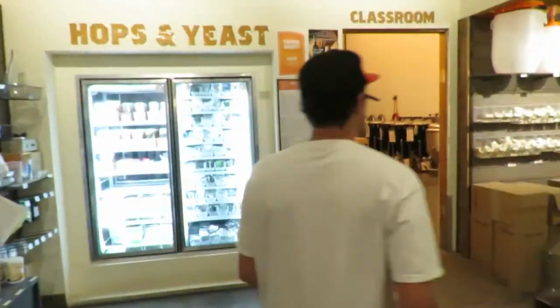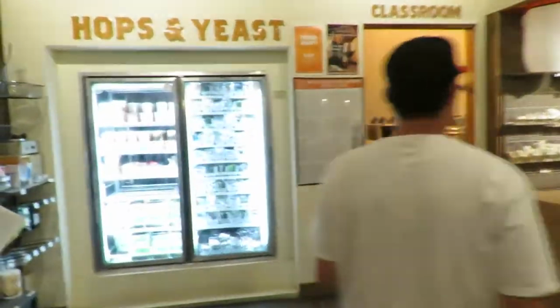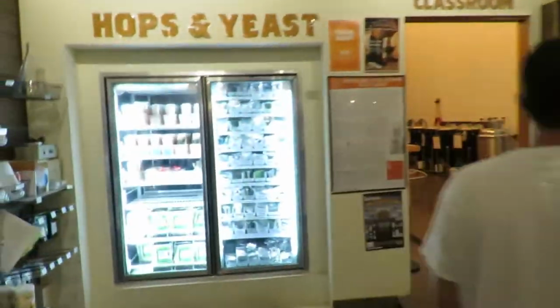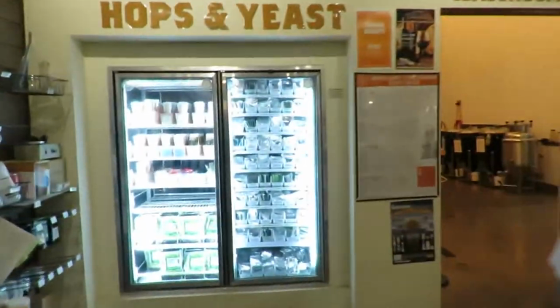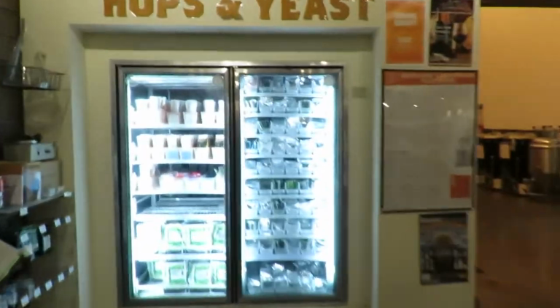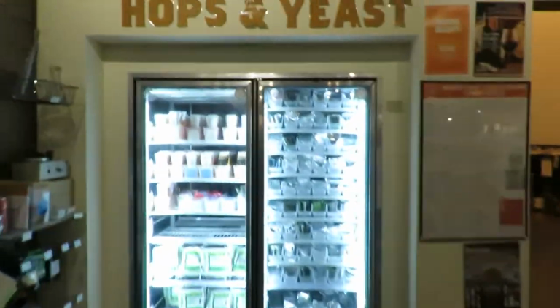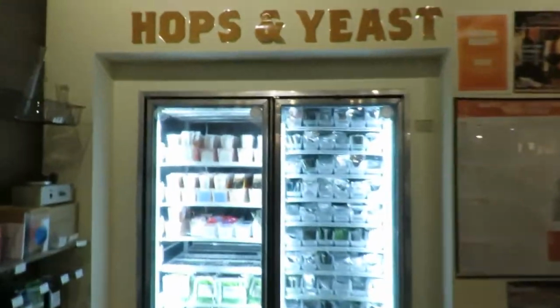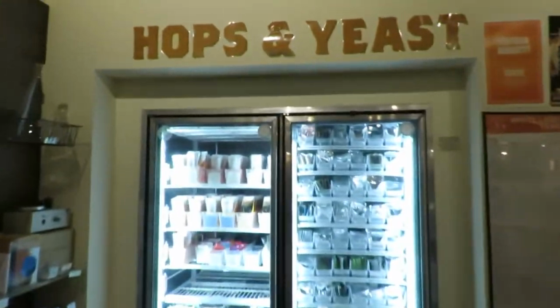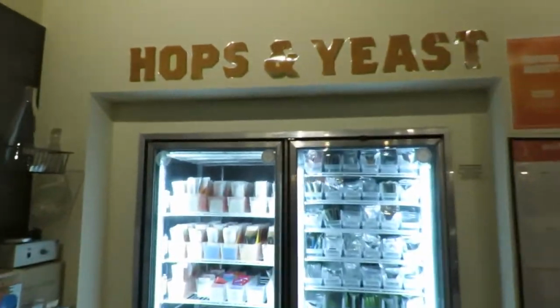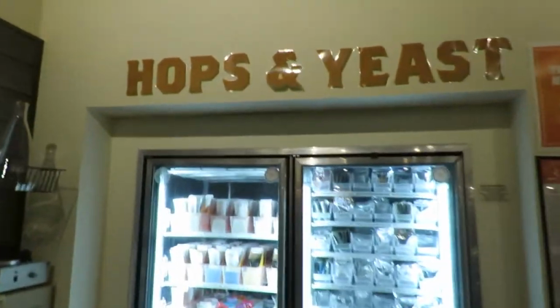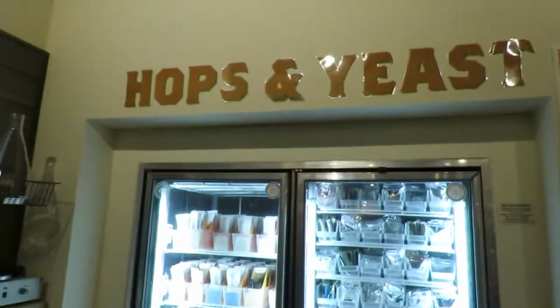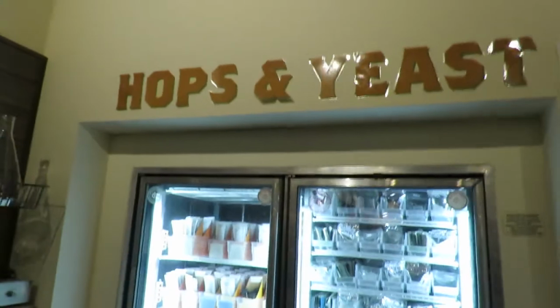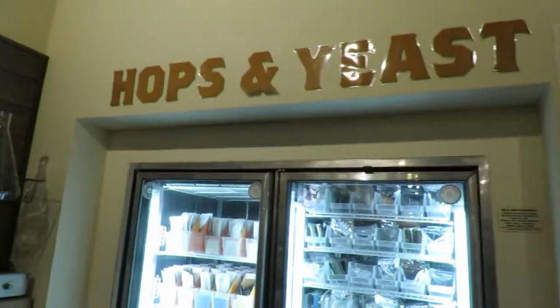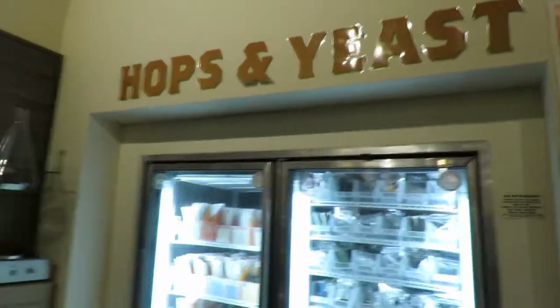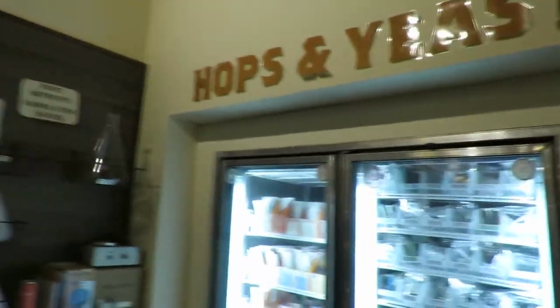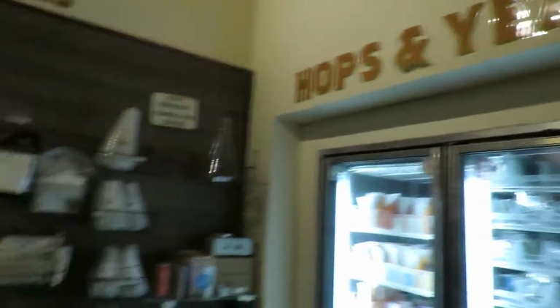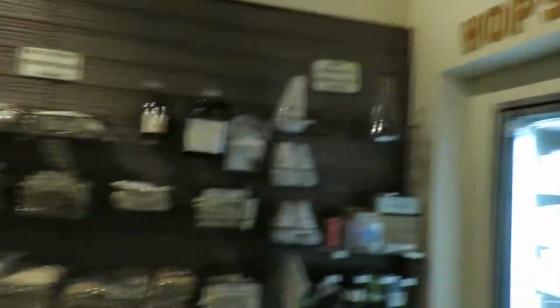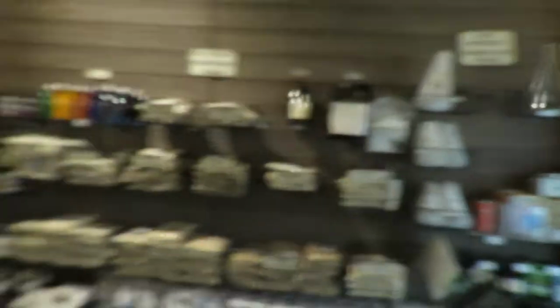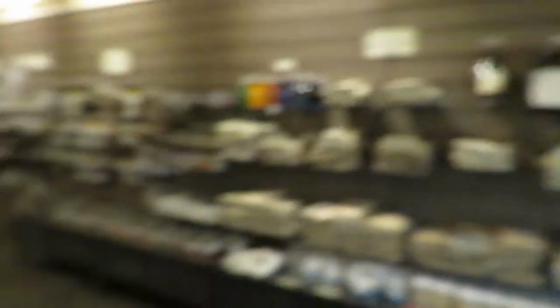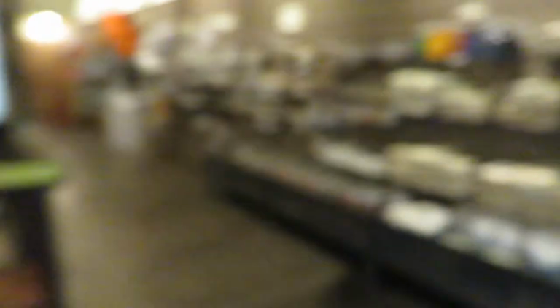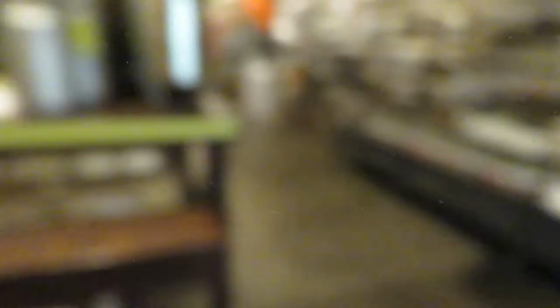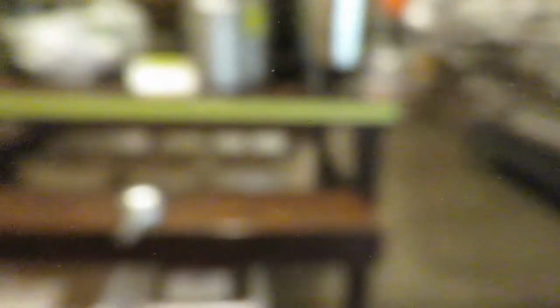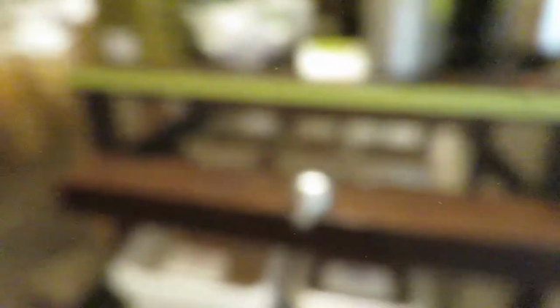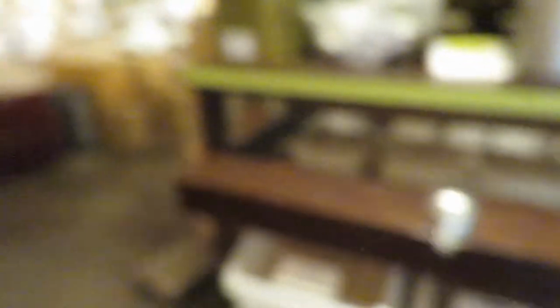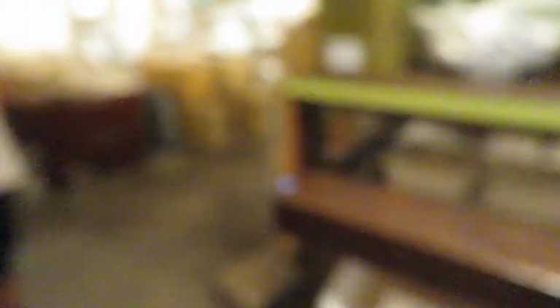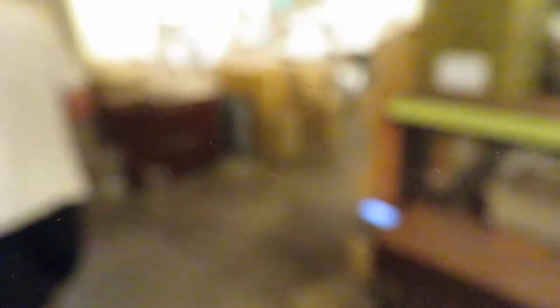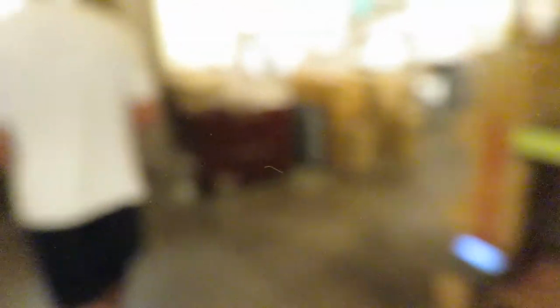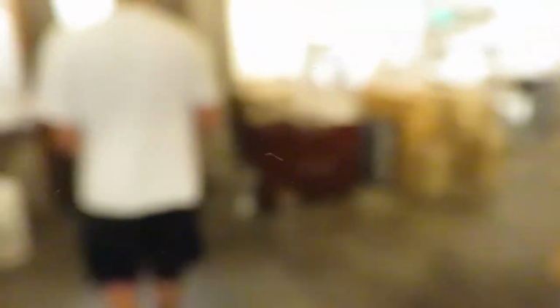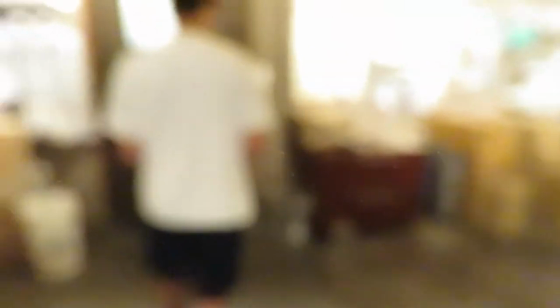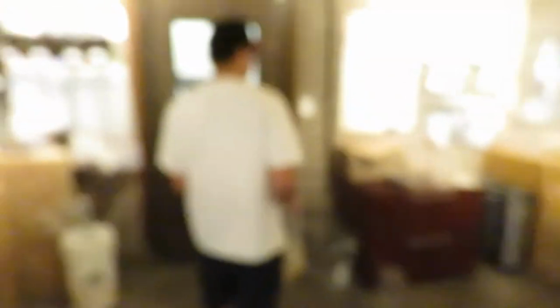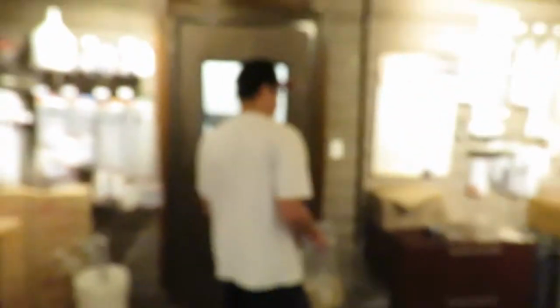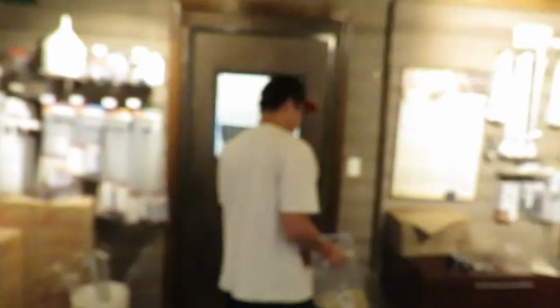Say hello to the yeast of course - gotta give a shout out.